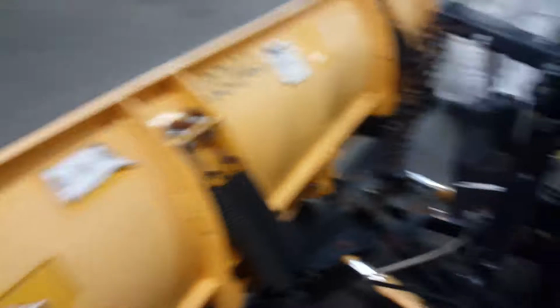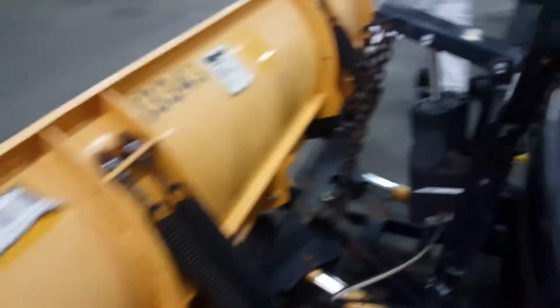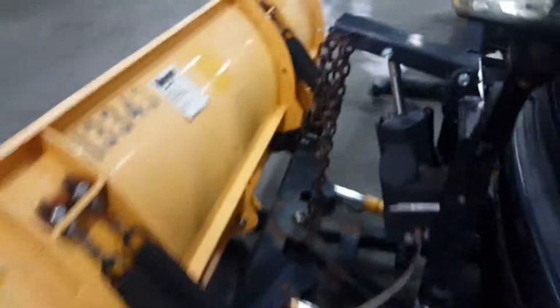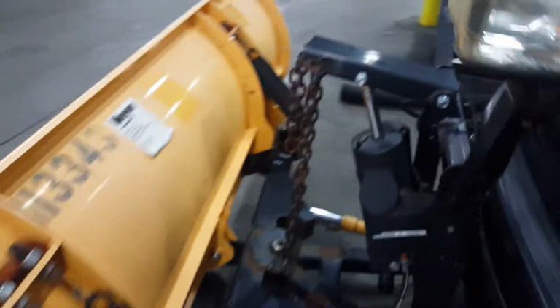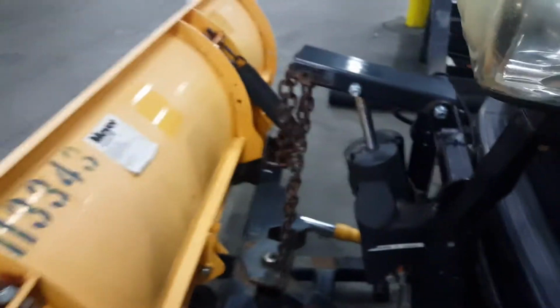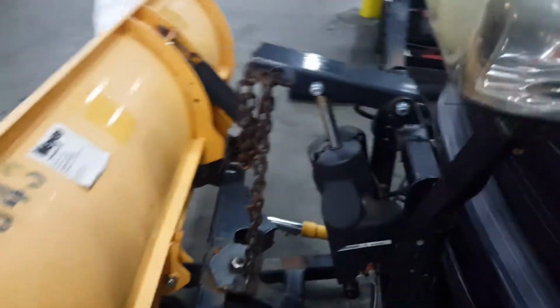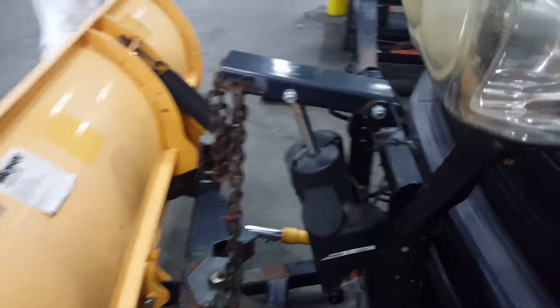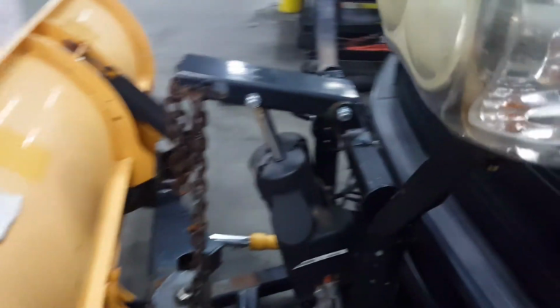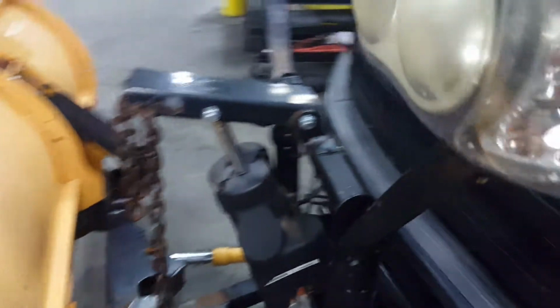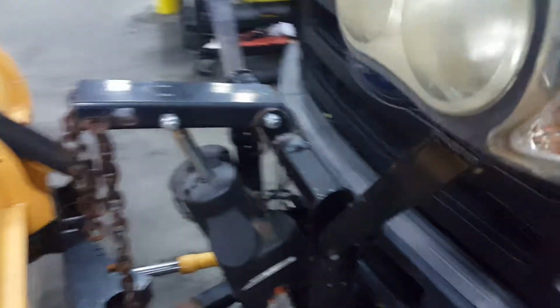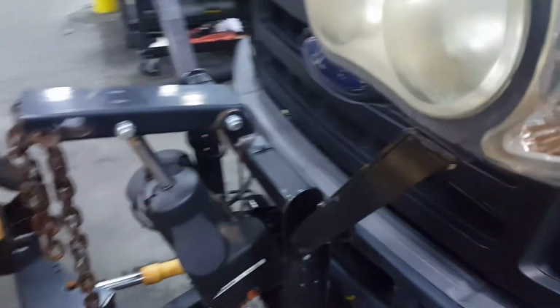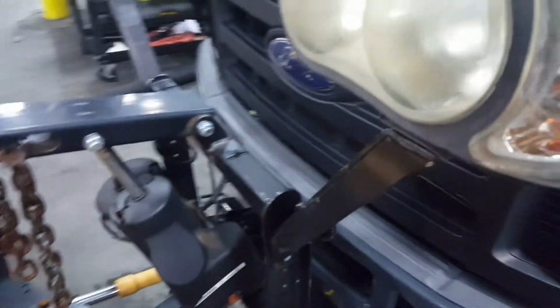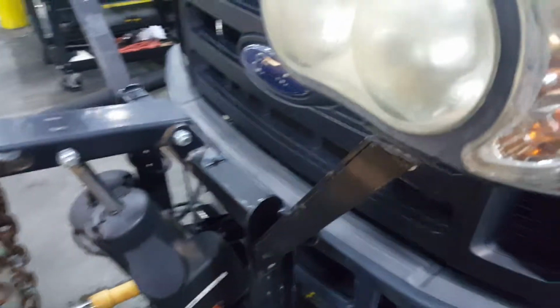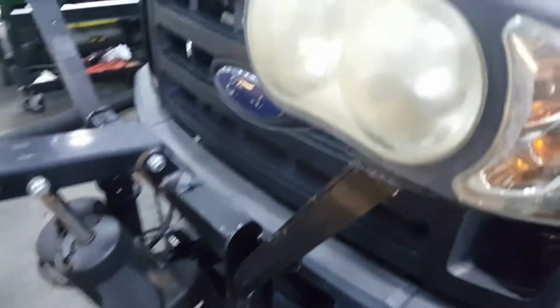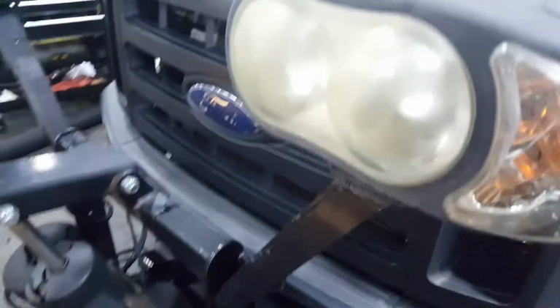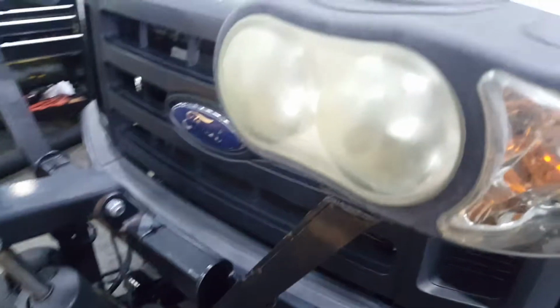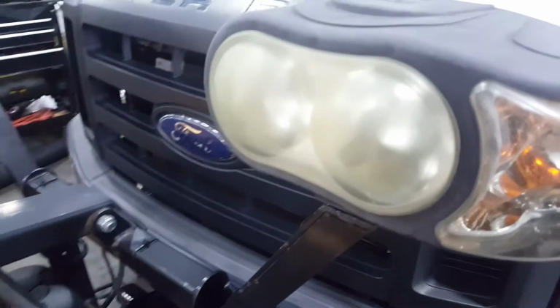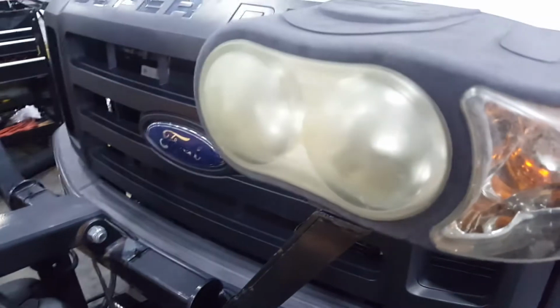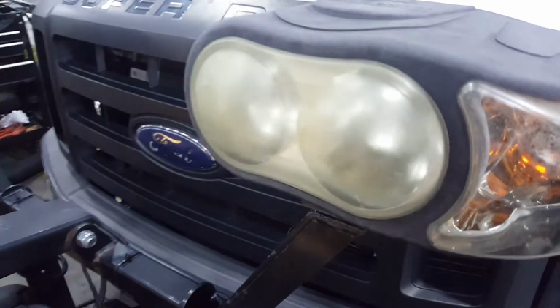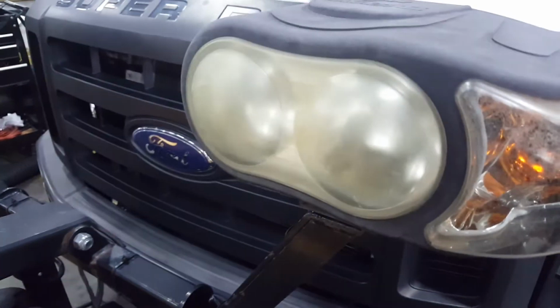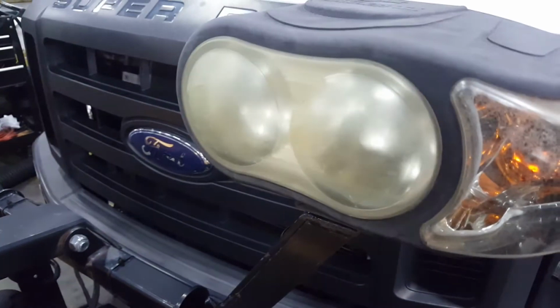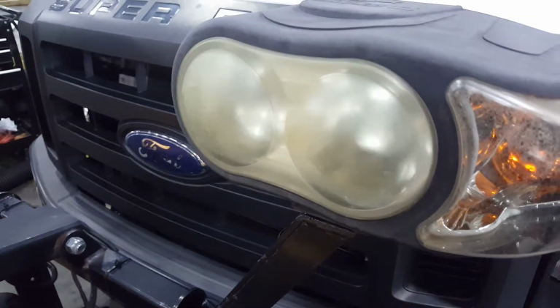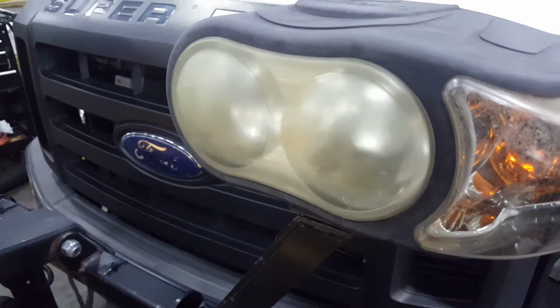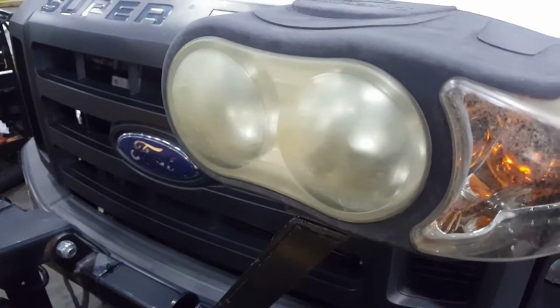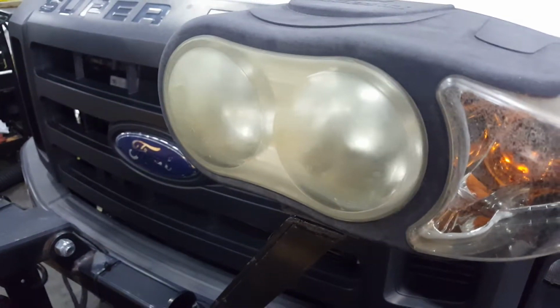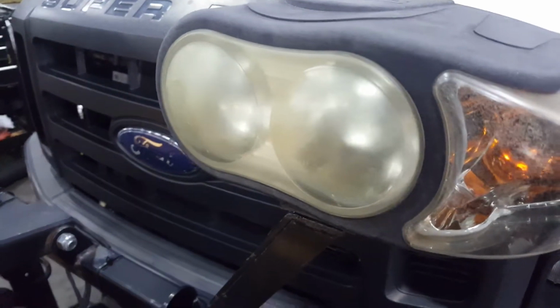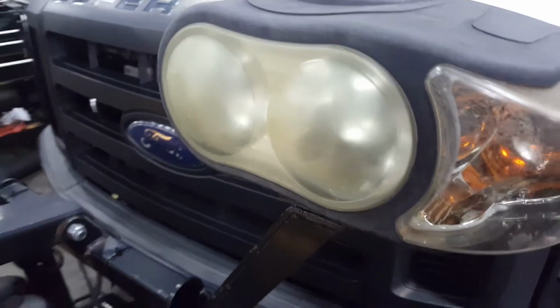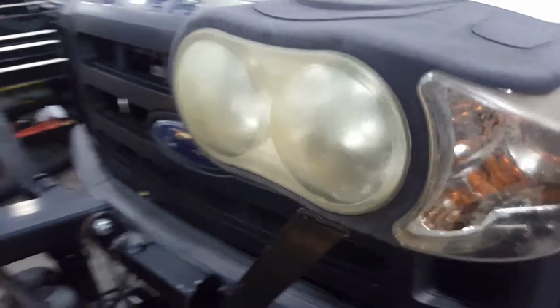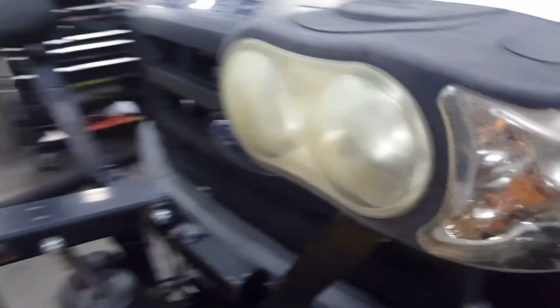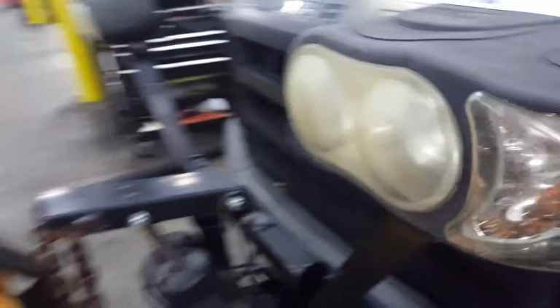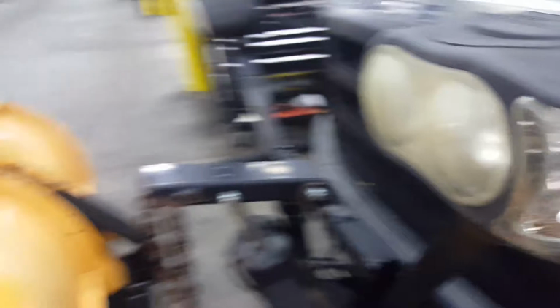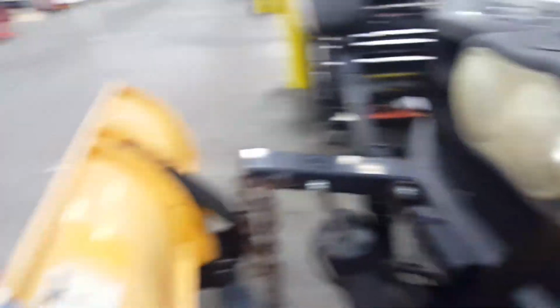All right, here it is. Hi, how you doing? Look at the light. Look at this light.